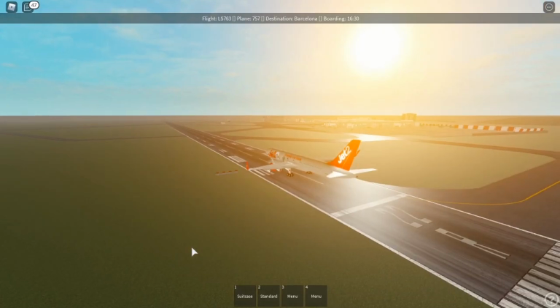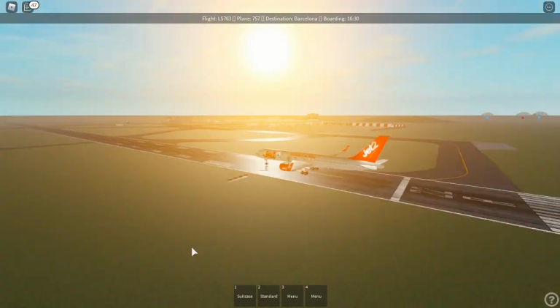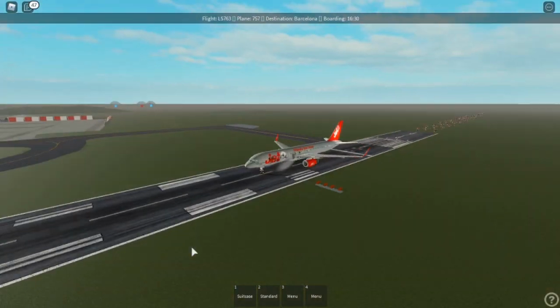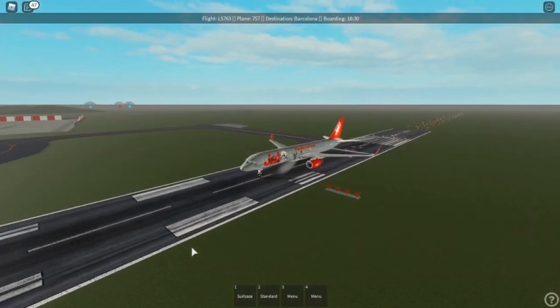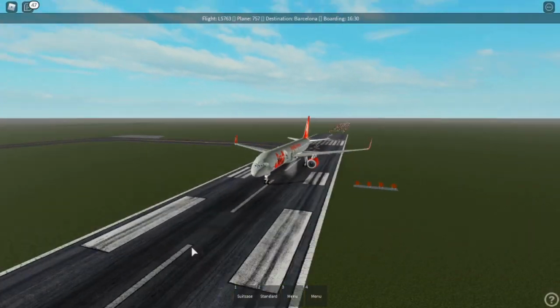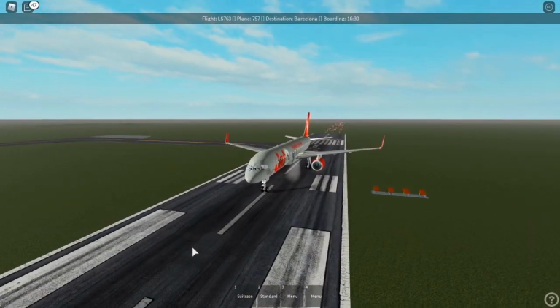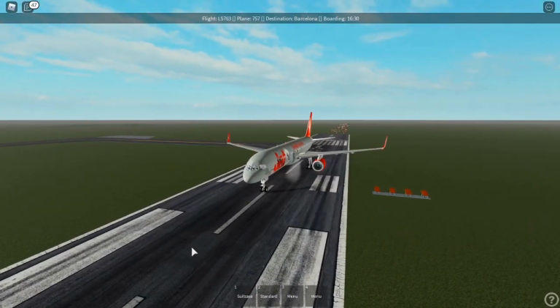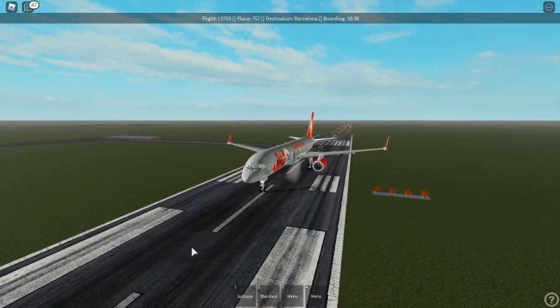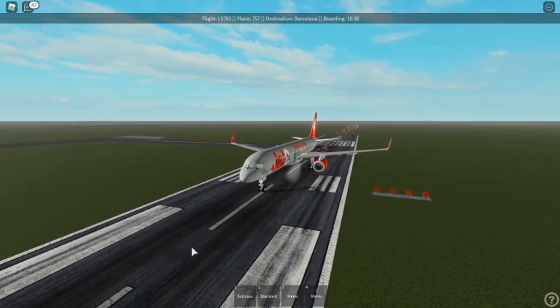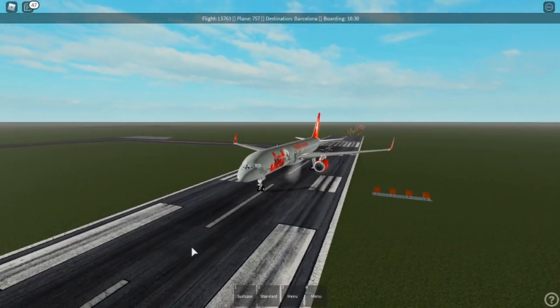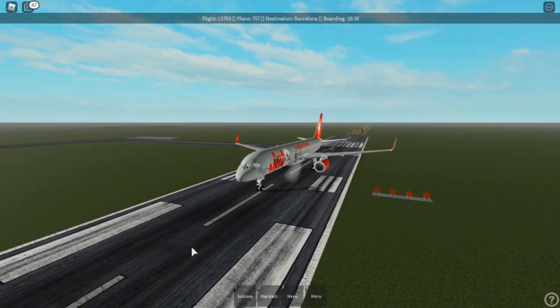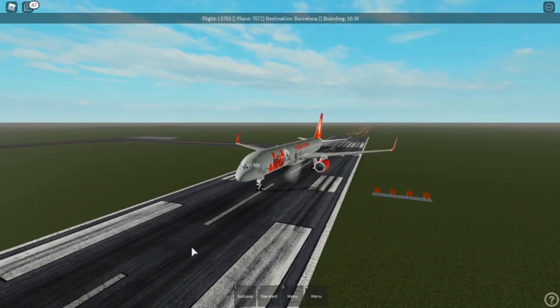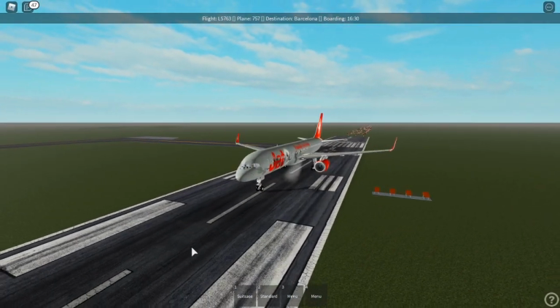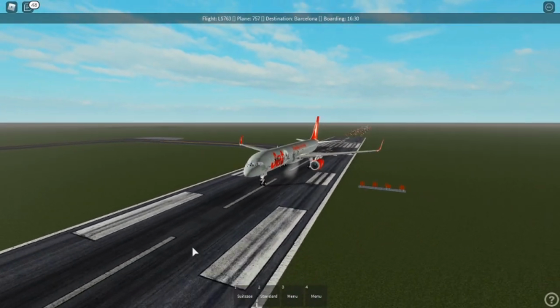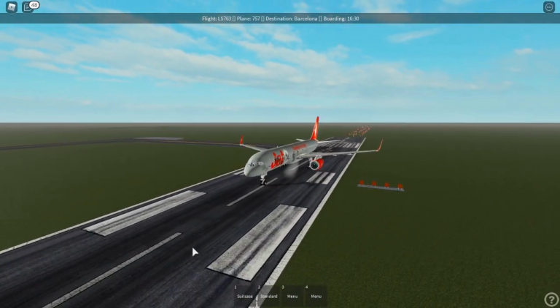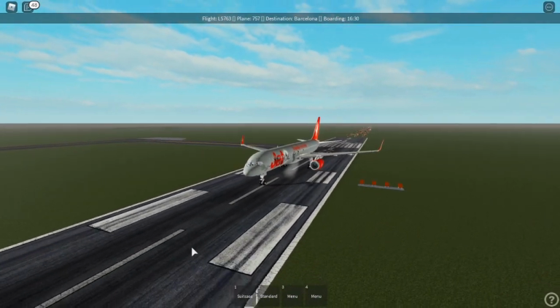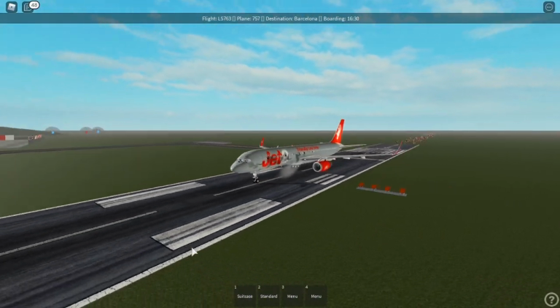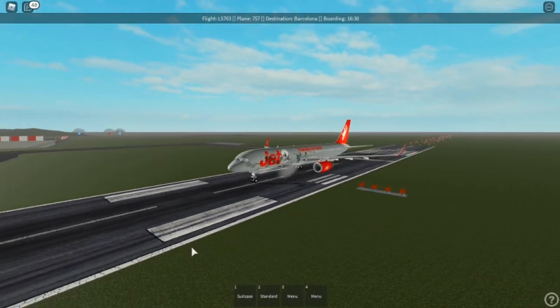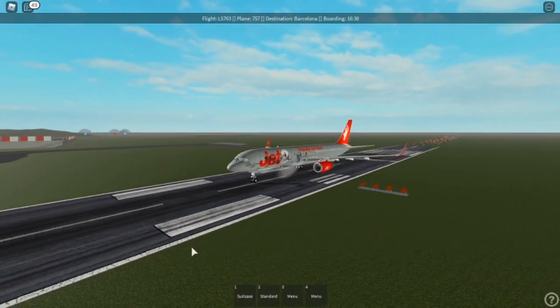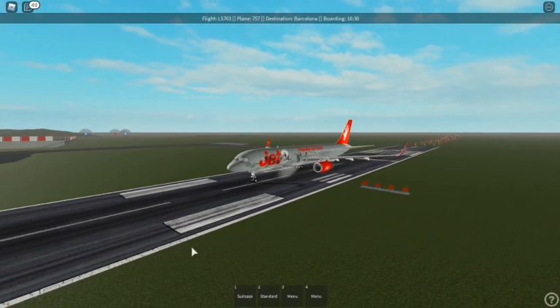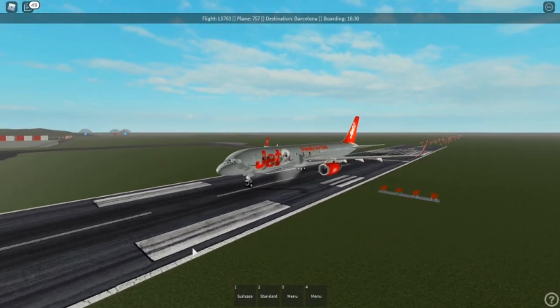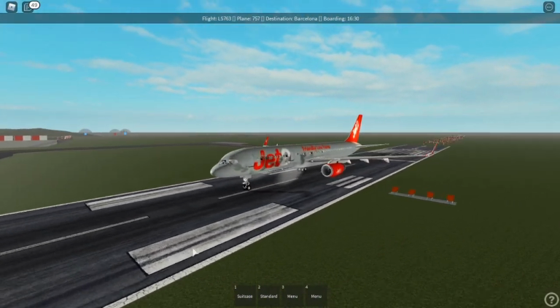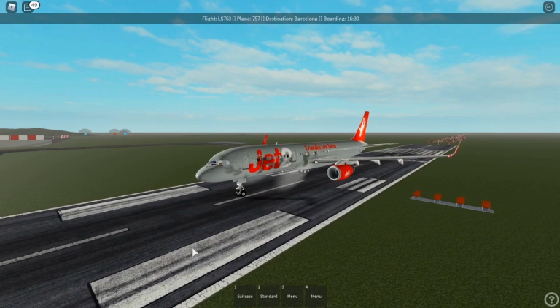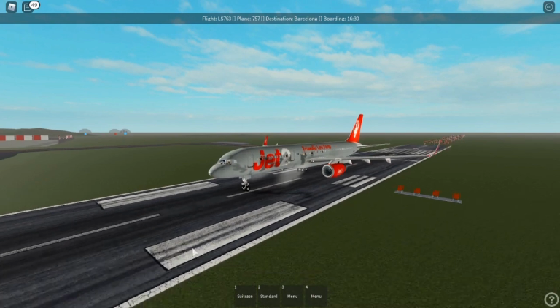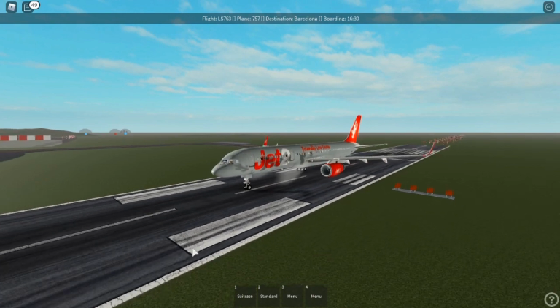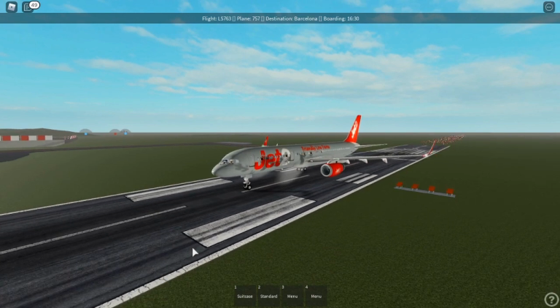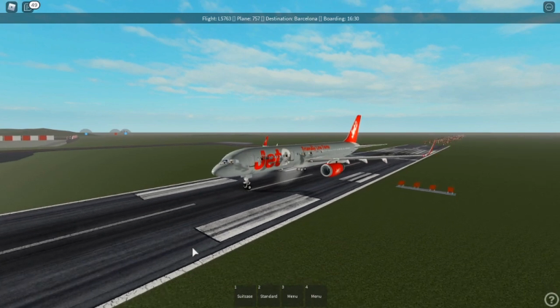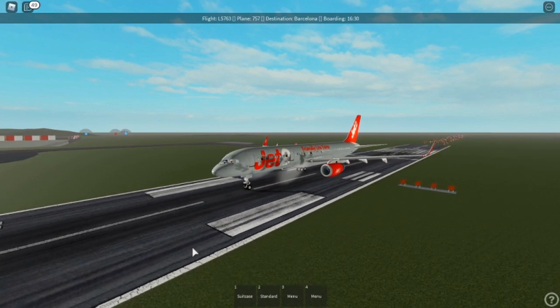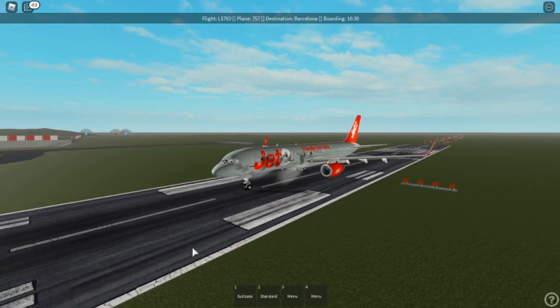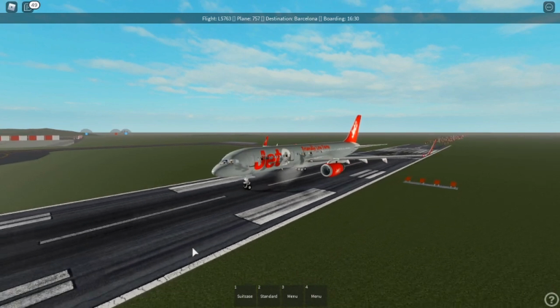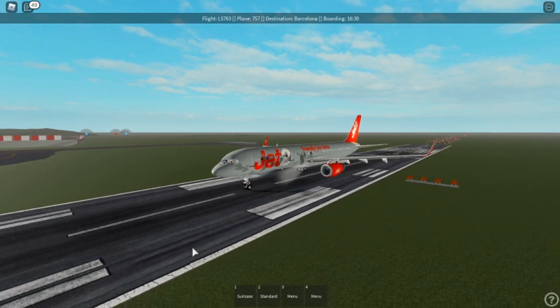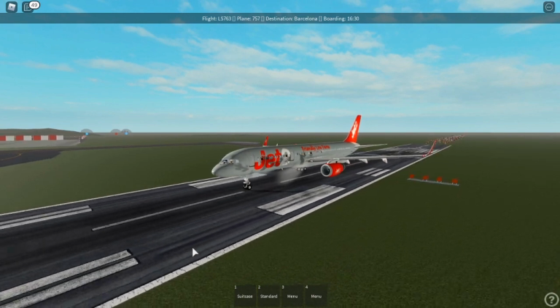We're getting ready to take off right now. Any moment now. I guess they're not doing any air traffic control — we're just going to start to take off.